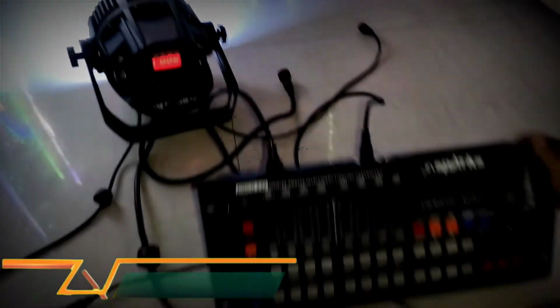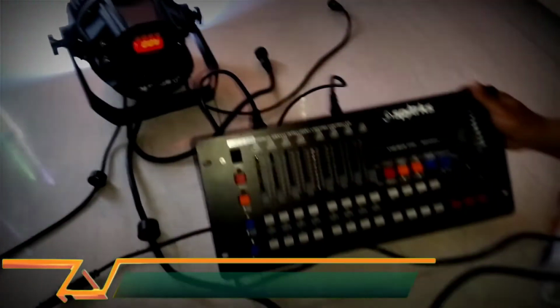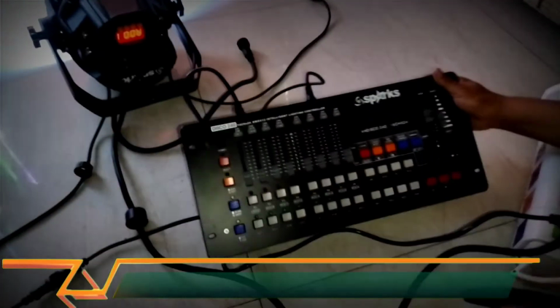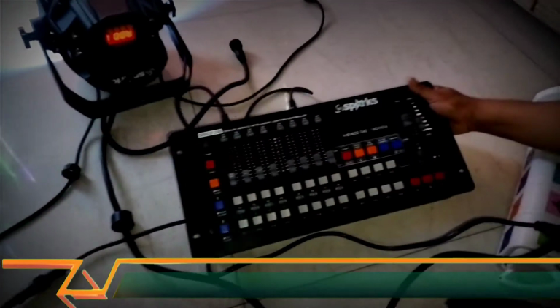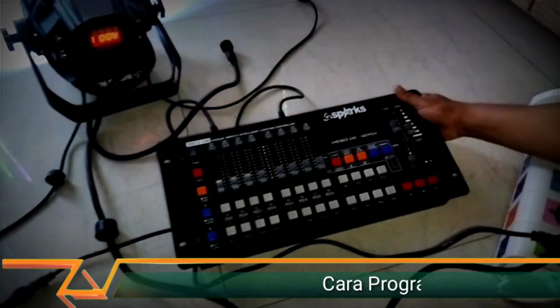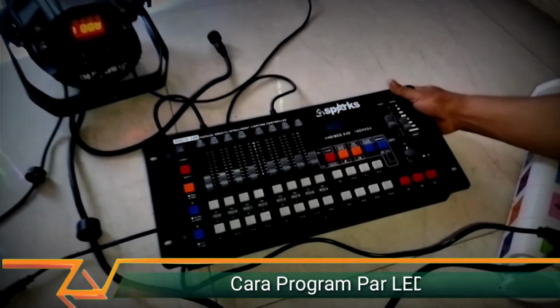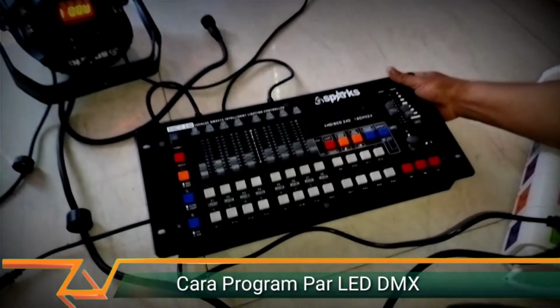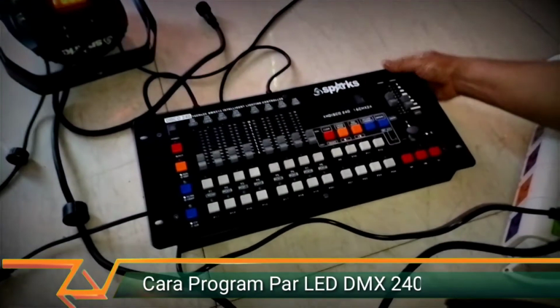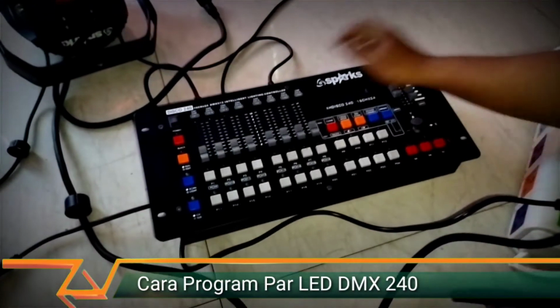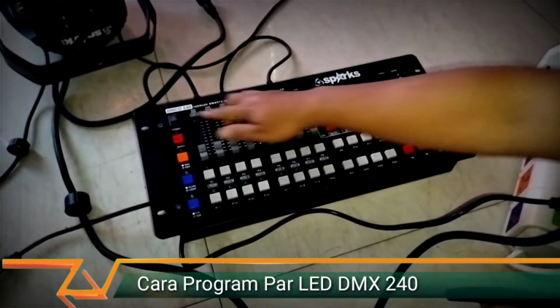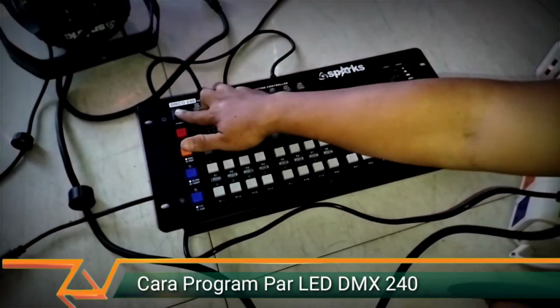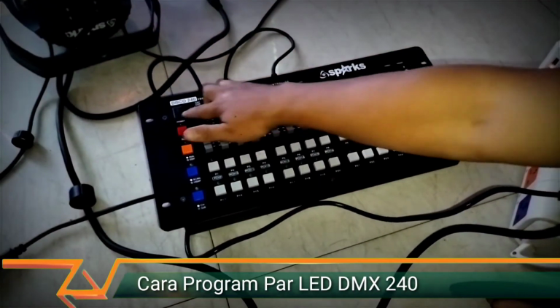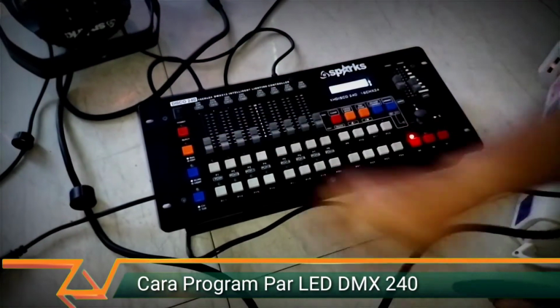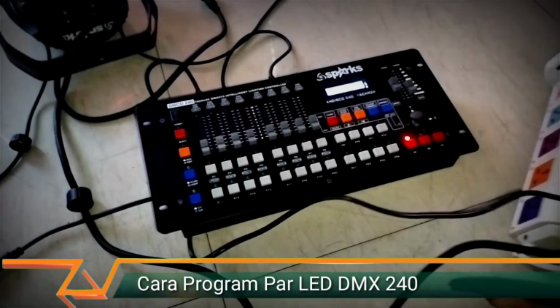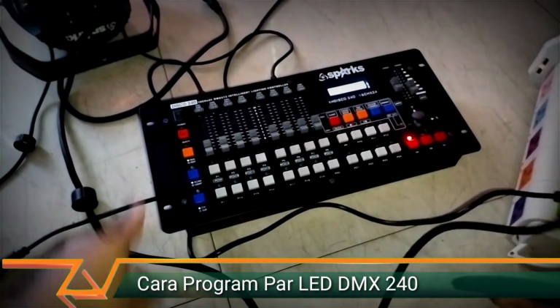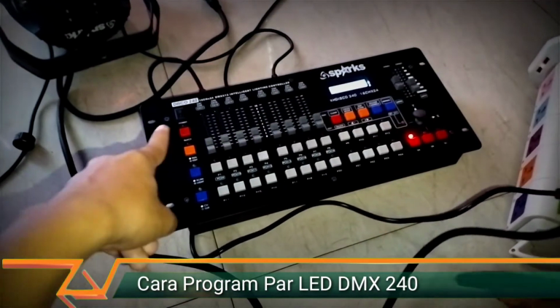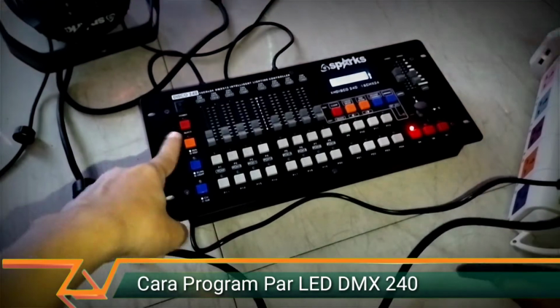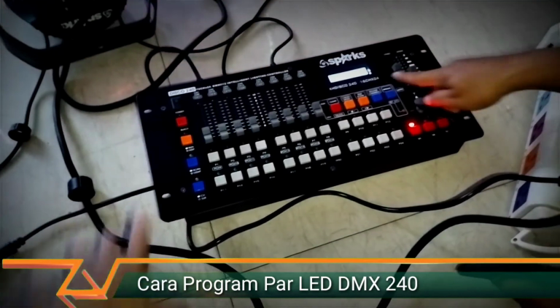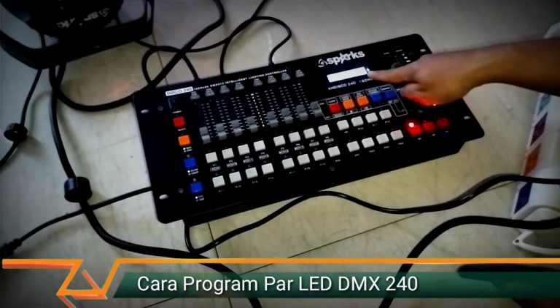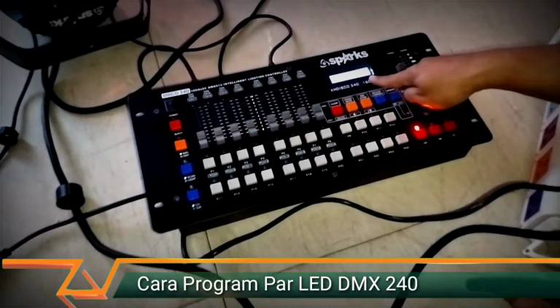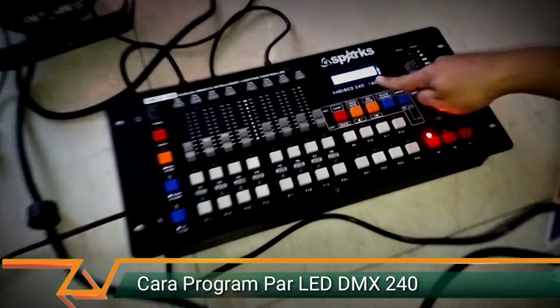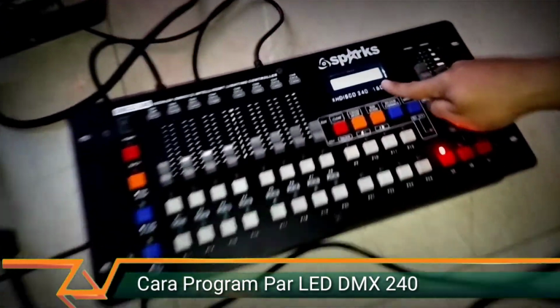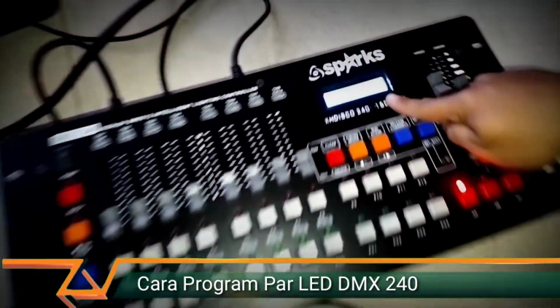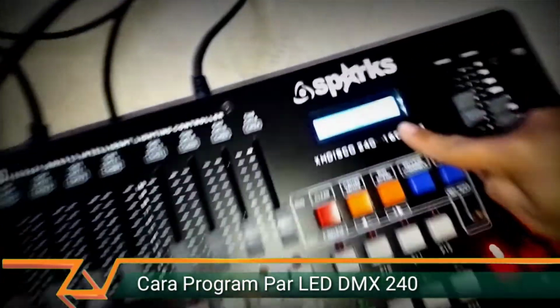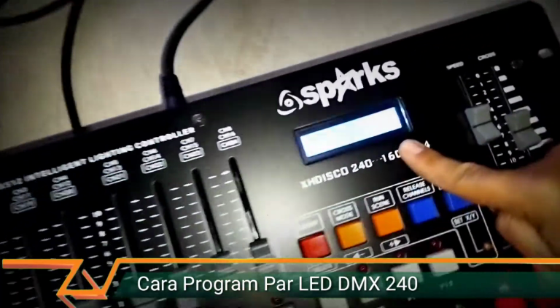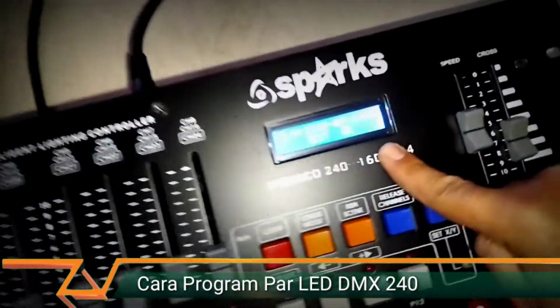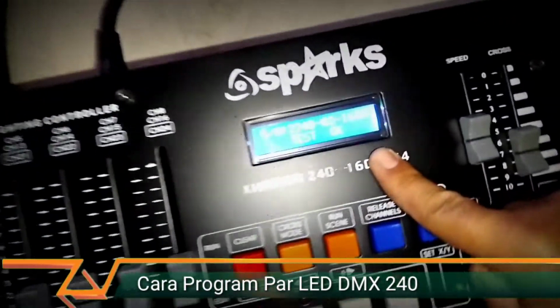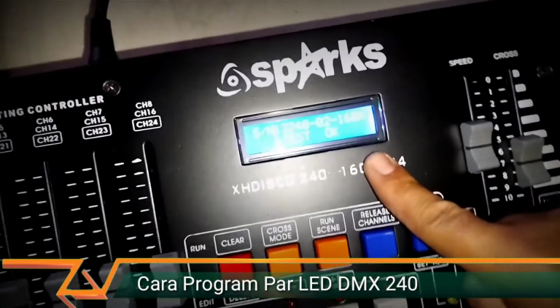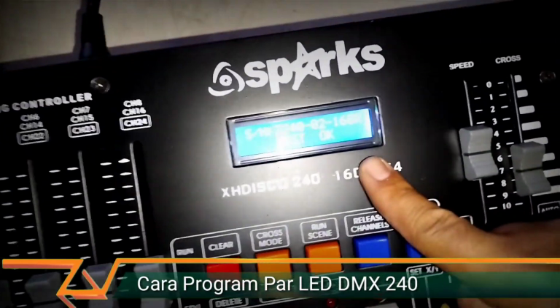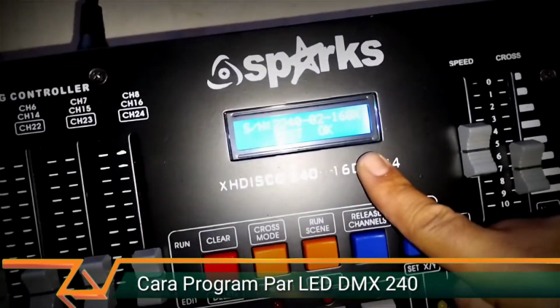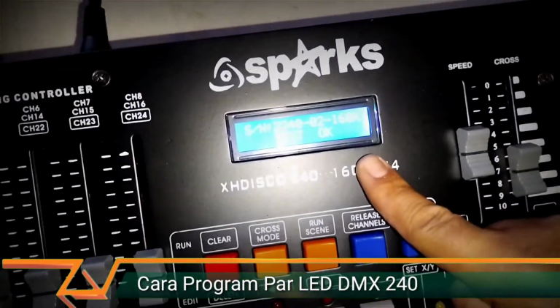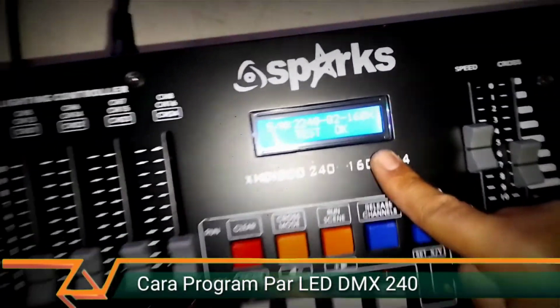Kemudian kita bisa nyalain mixer-nya, tunggu sampai statusnya ready.